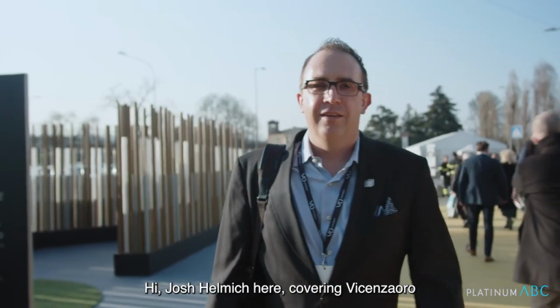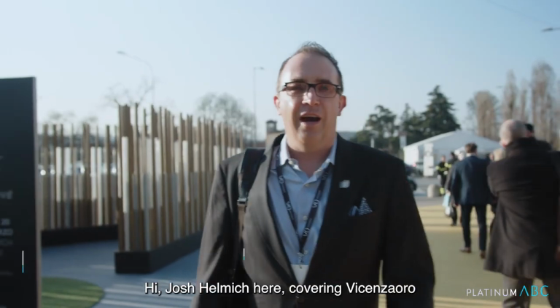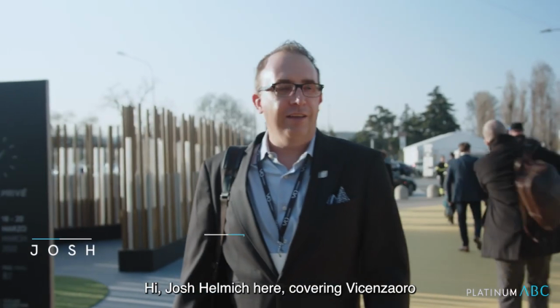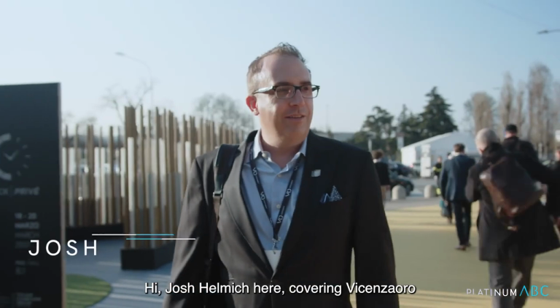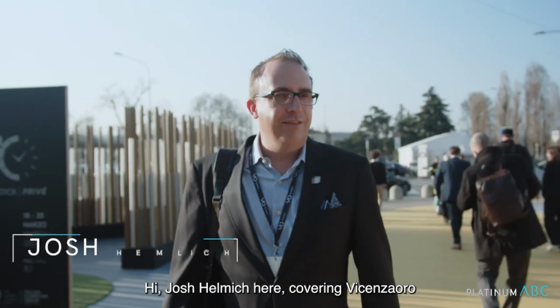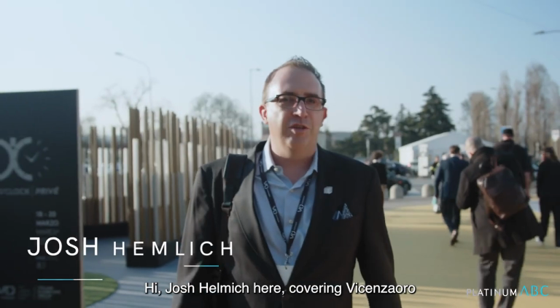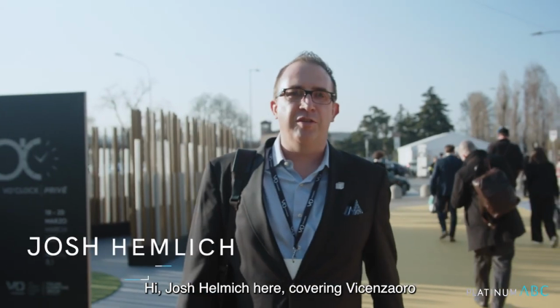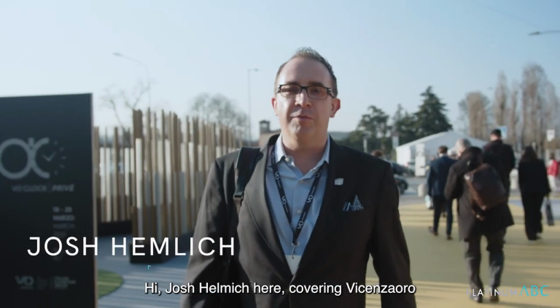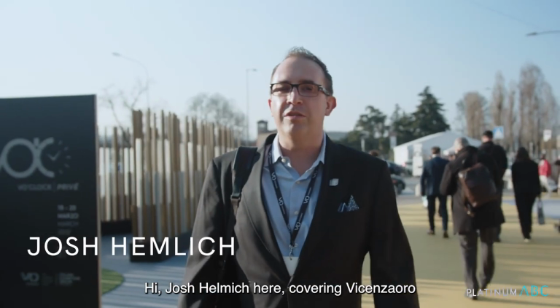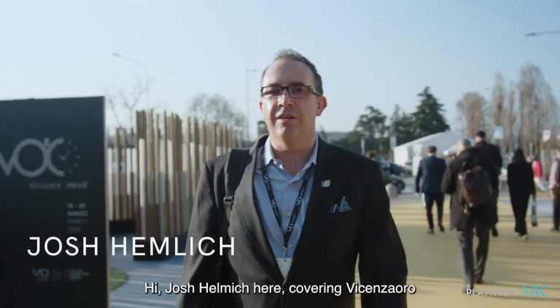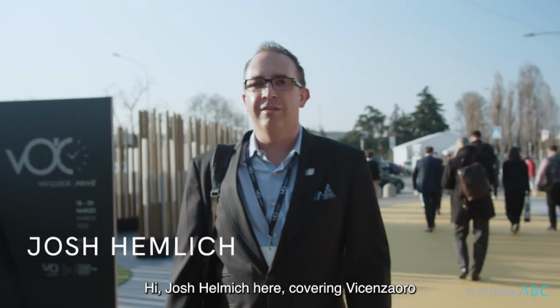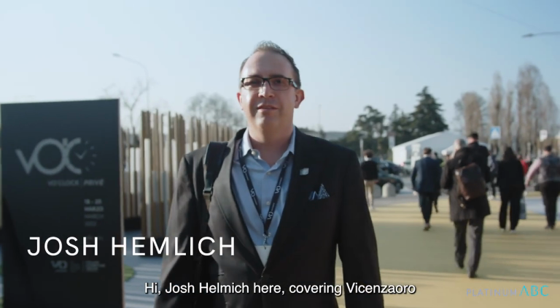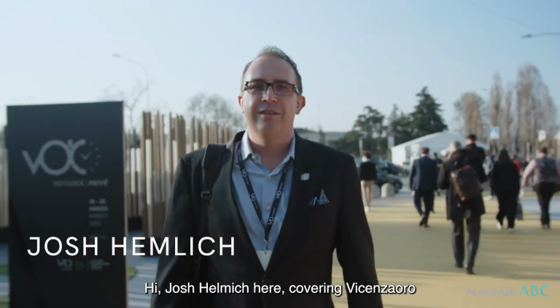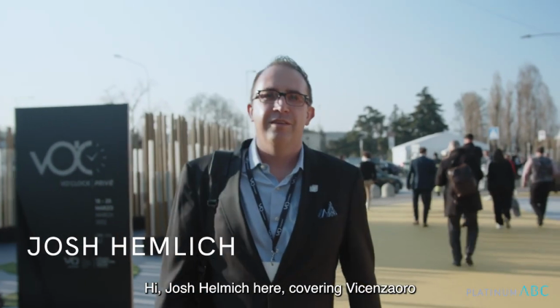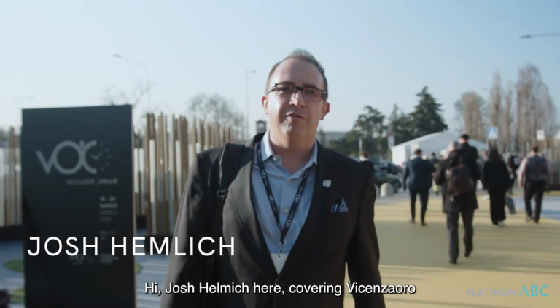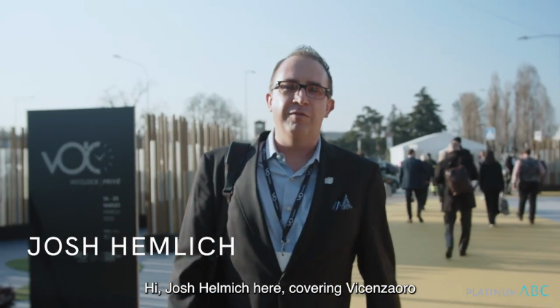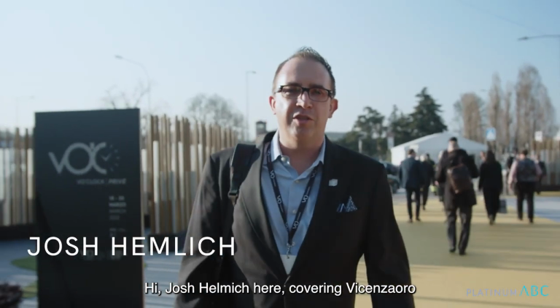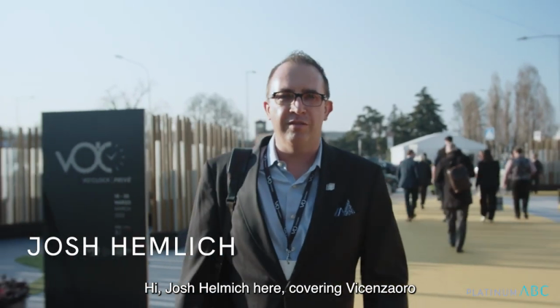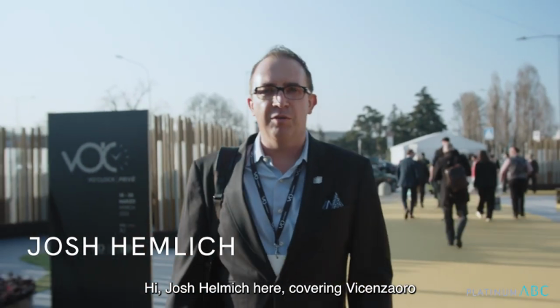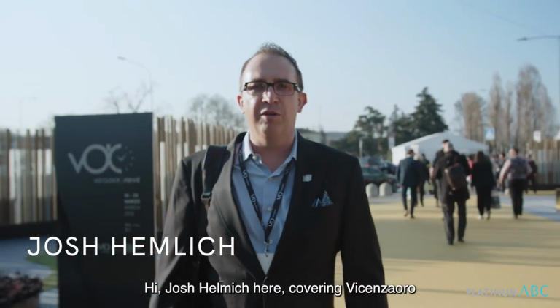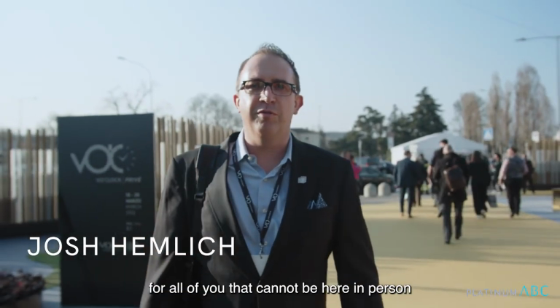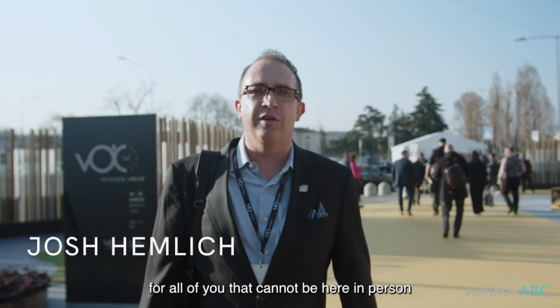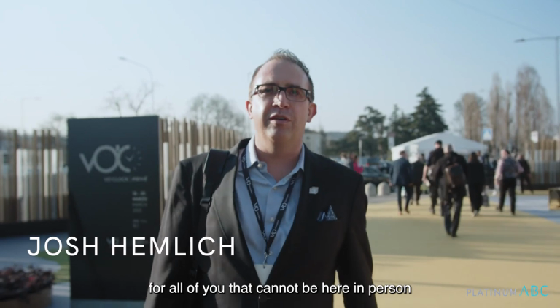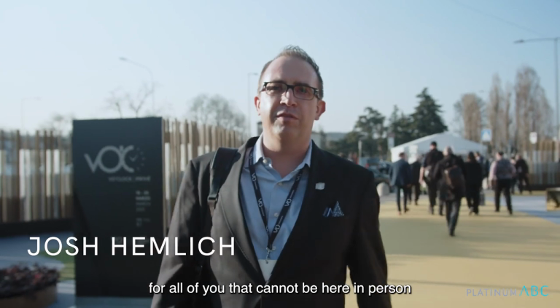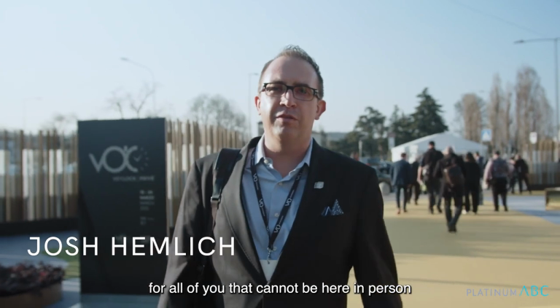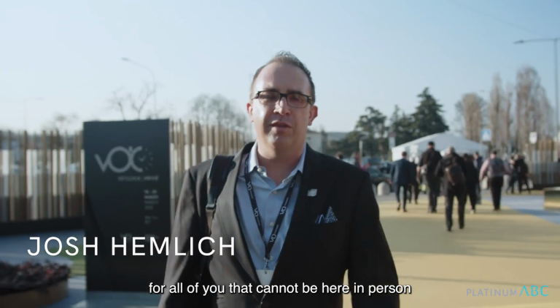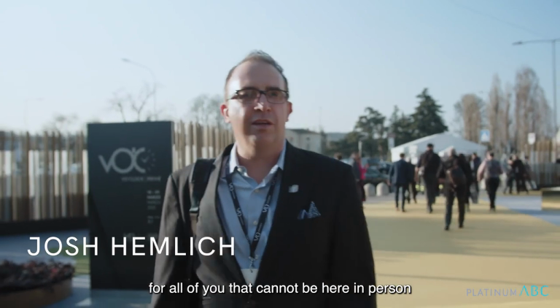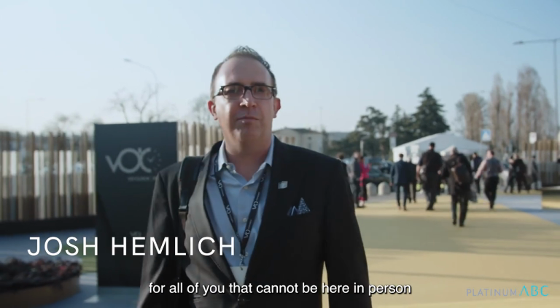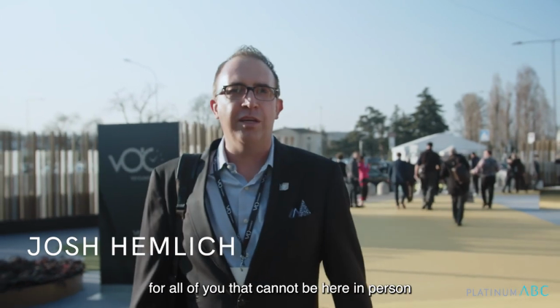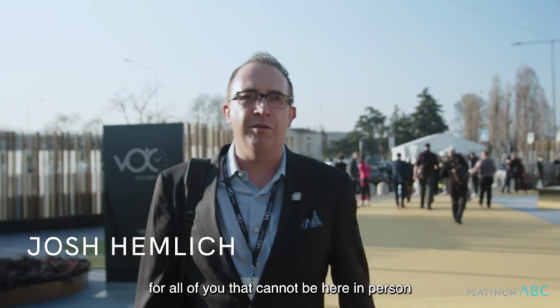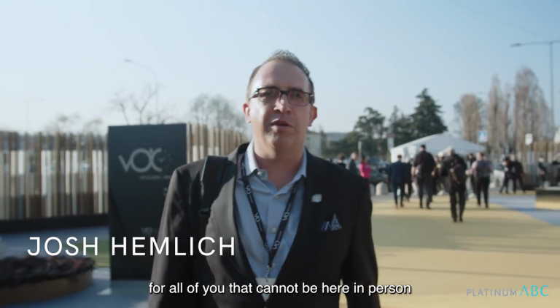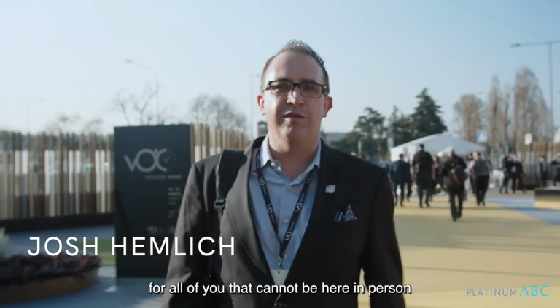Hi, Josh Helmich here, covering Vicenza Oro for all of you that cannot be here in person.